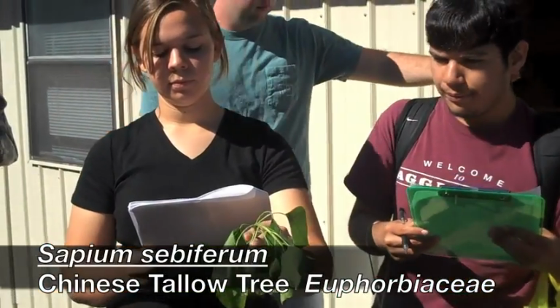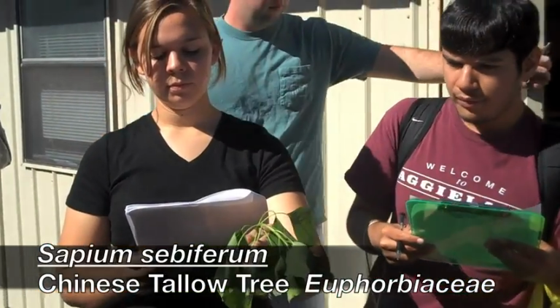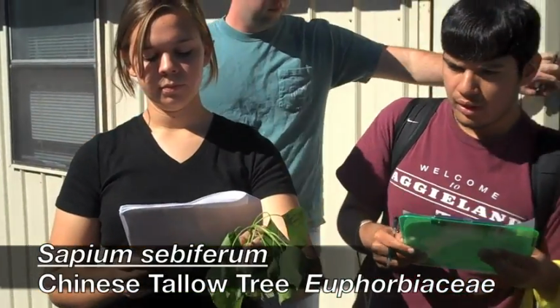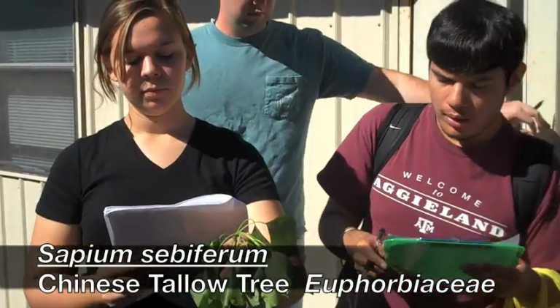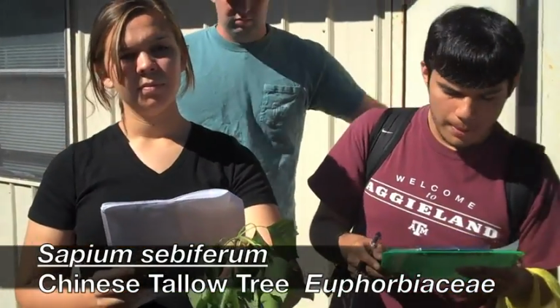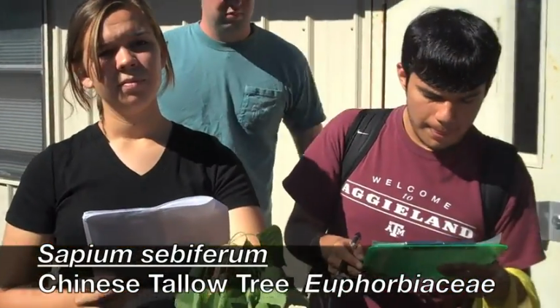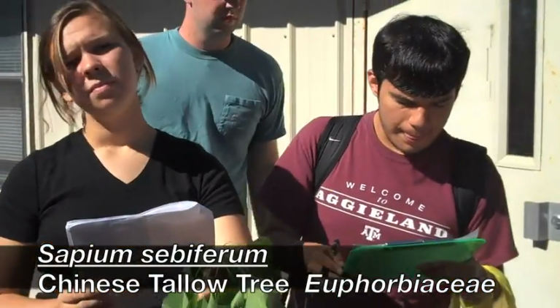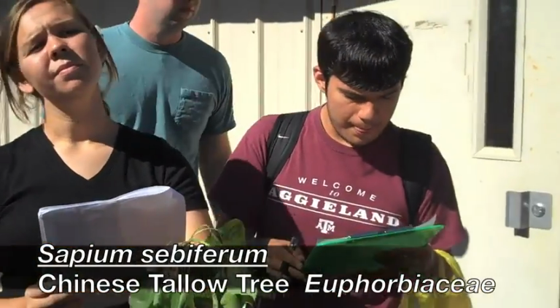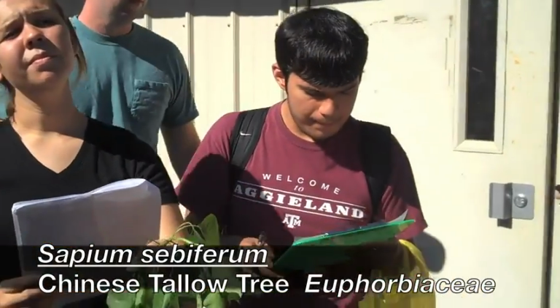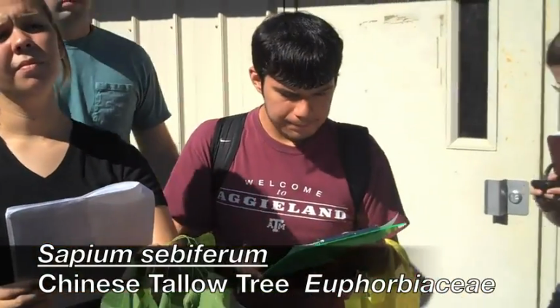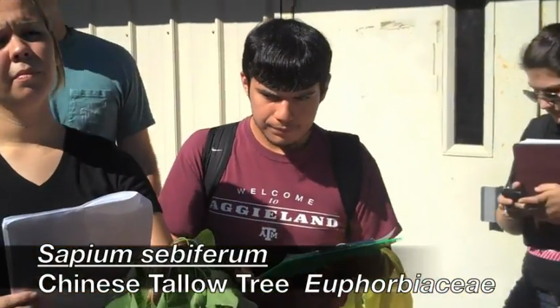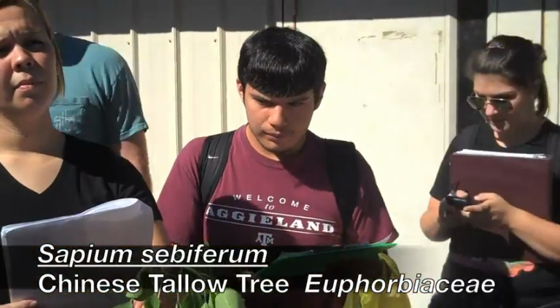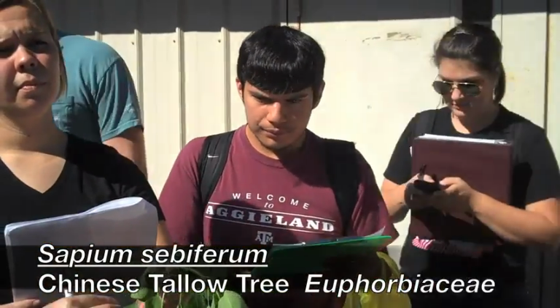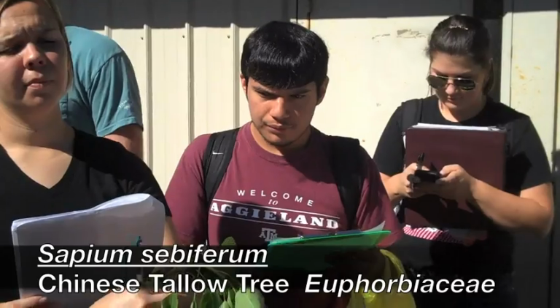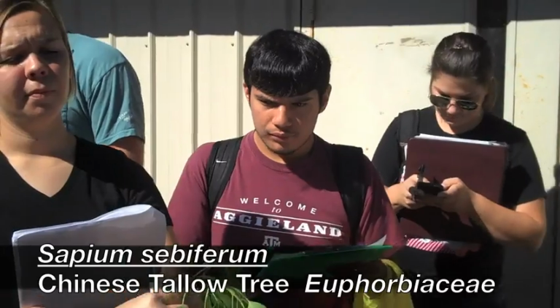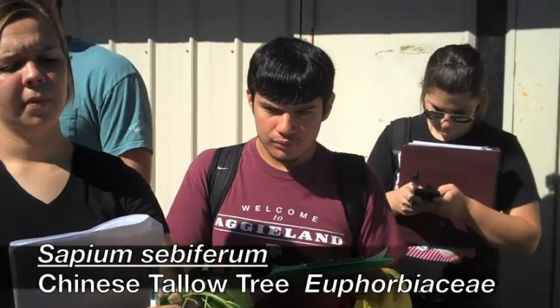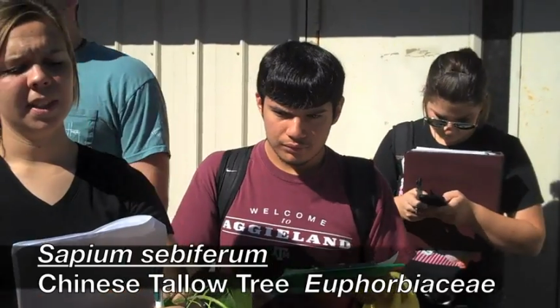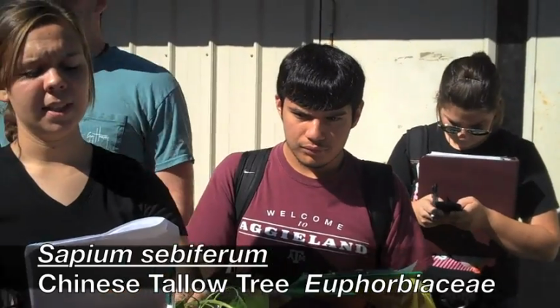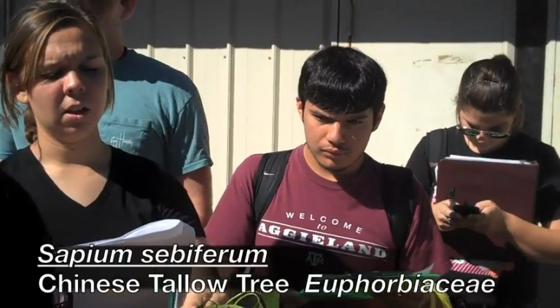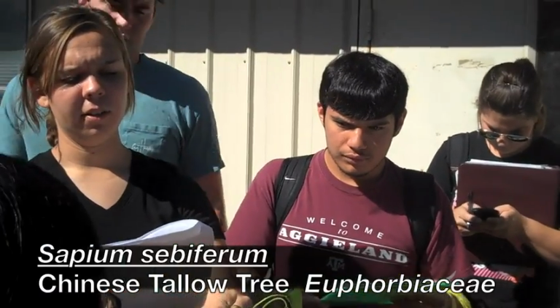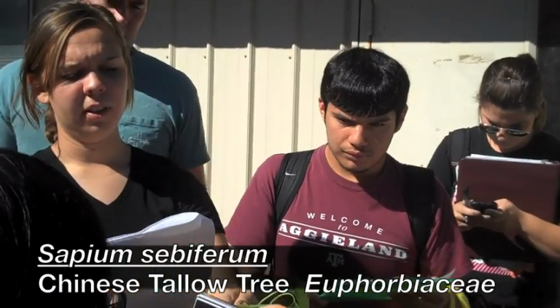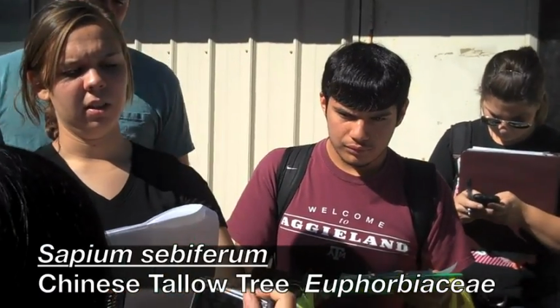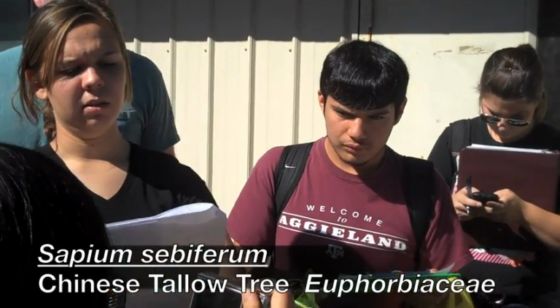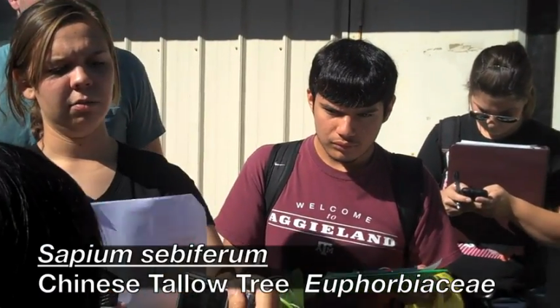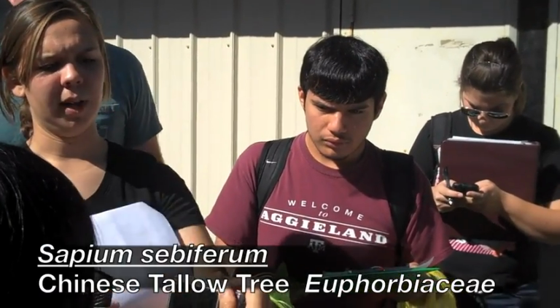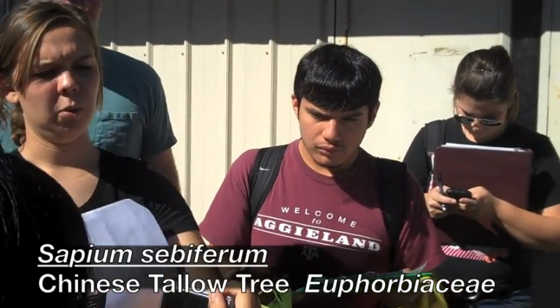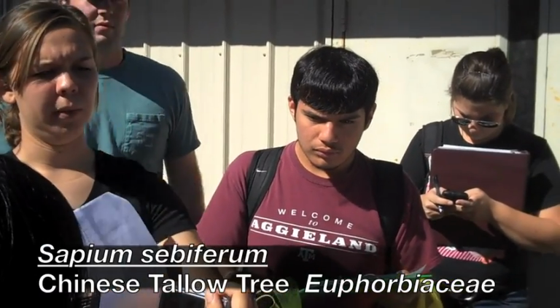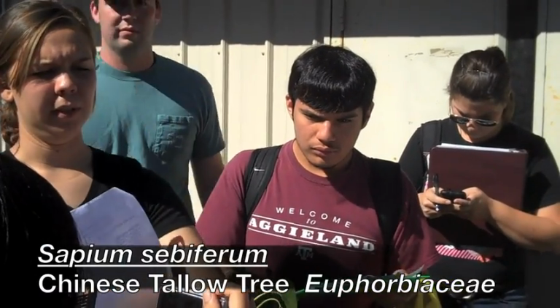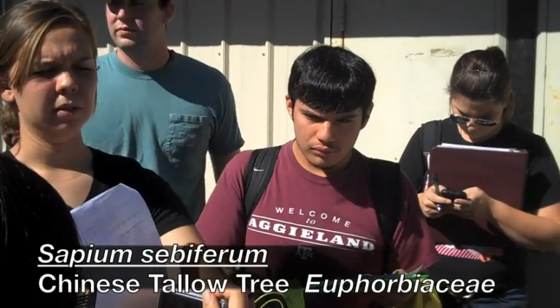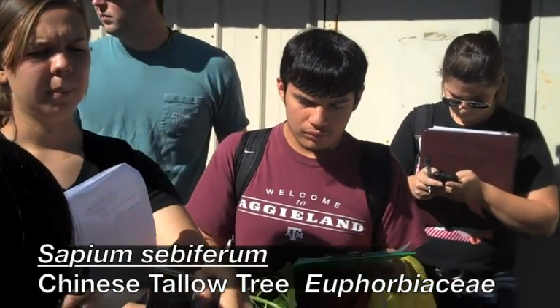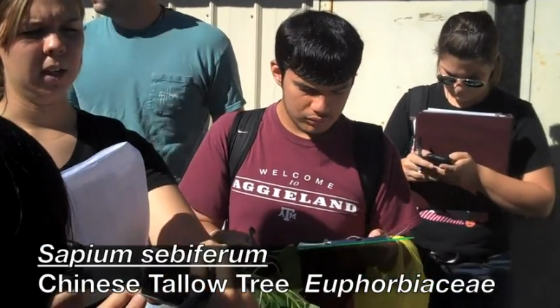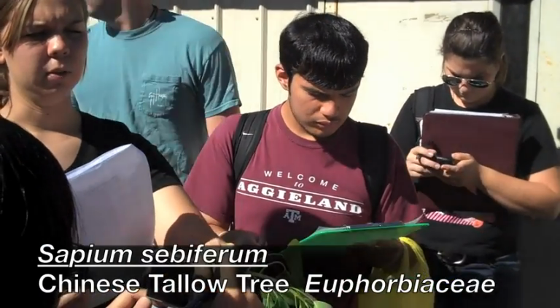Poplars have flattened petioles, but this has a long thin, more rounded petiole.